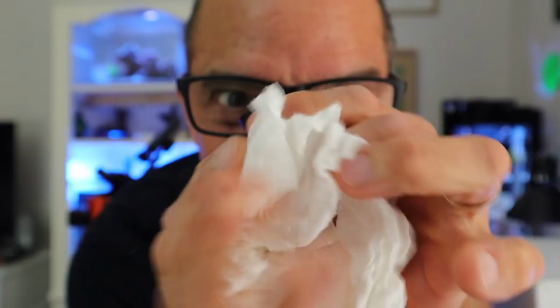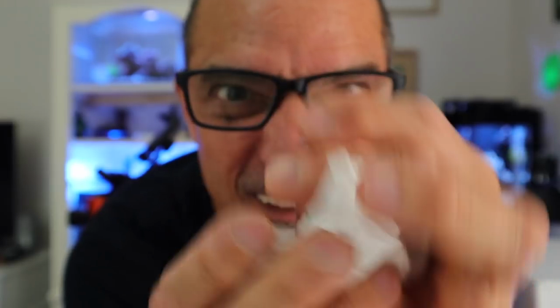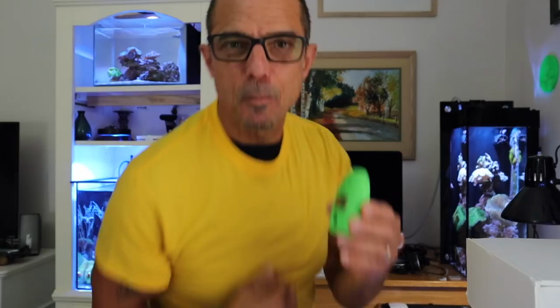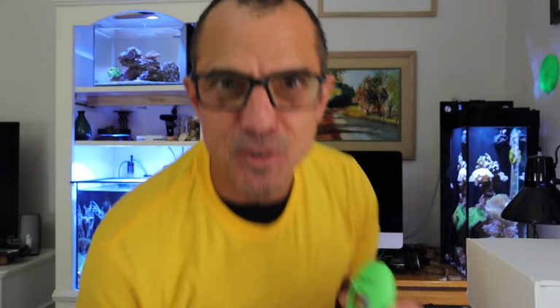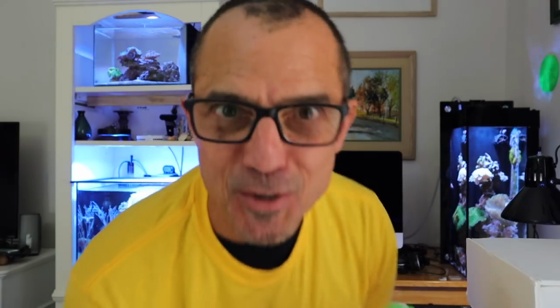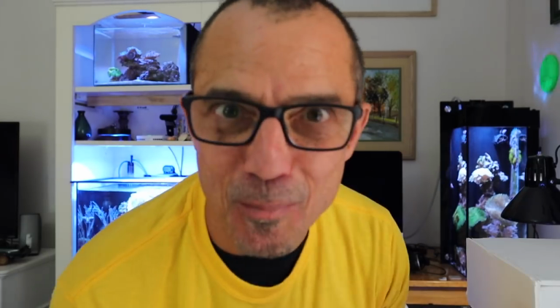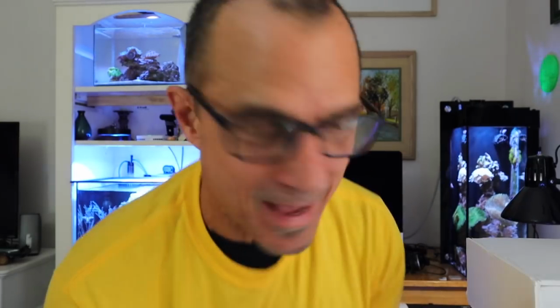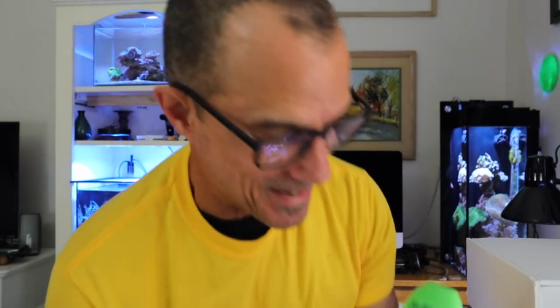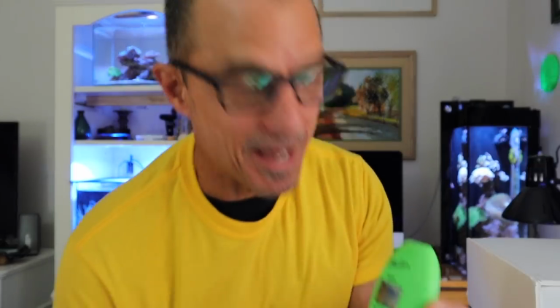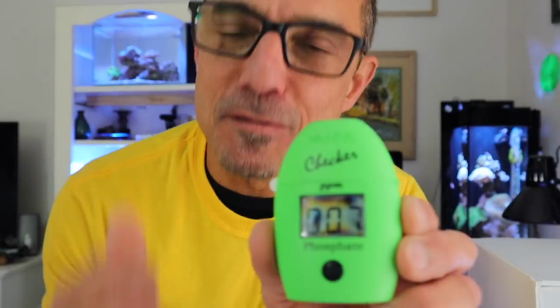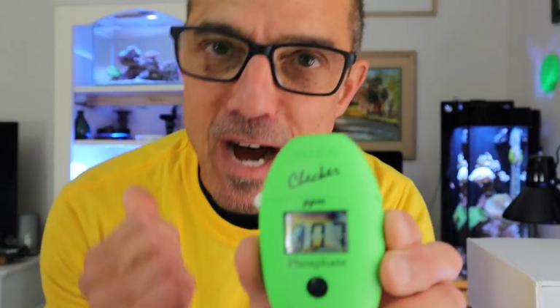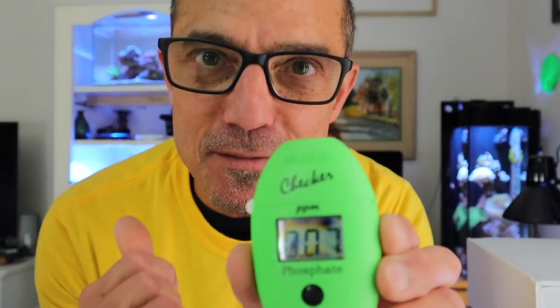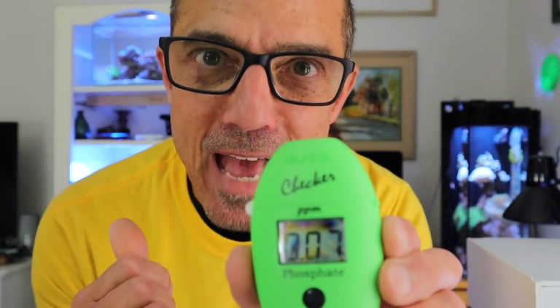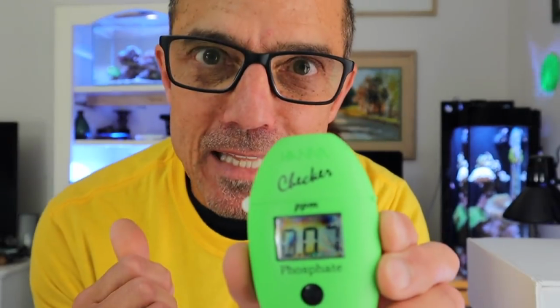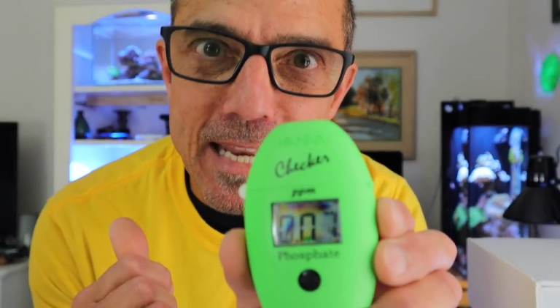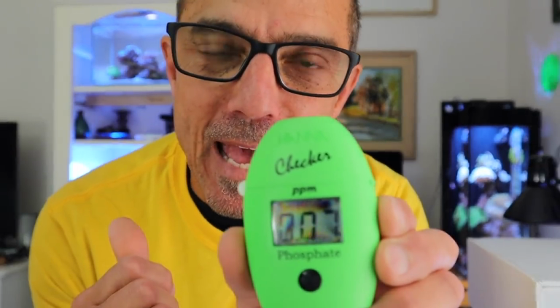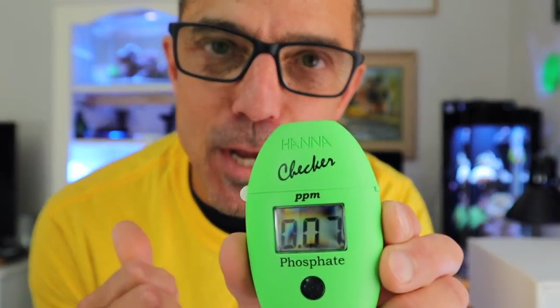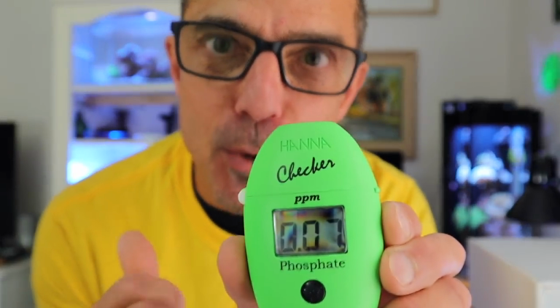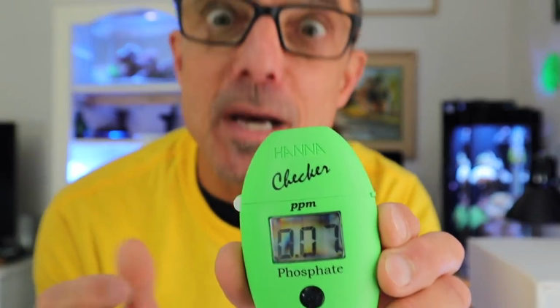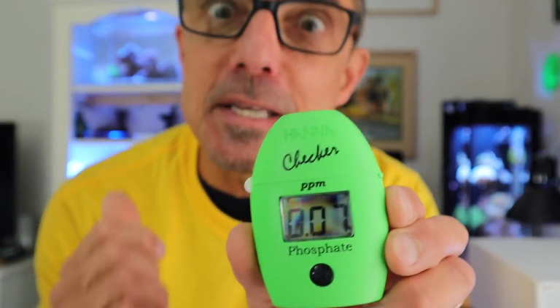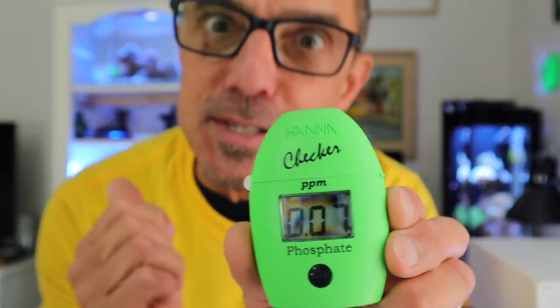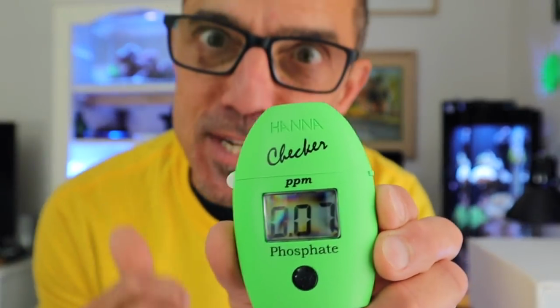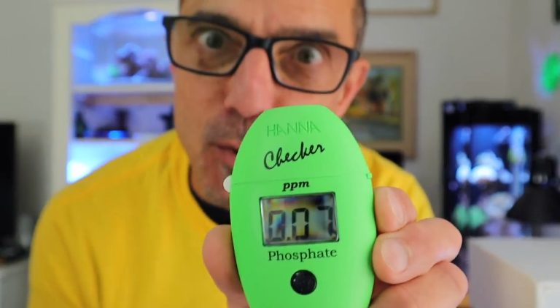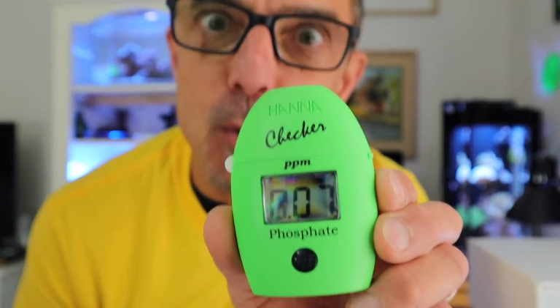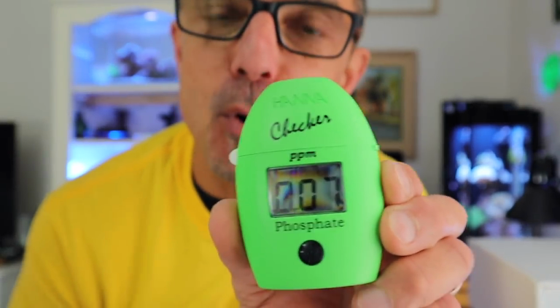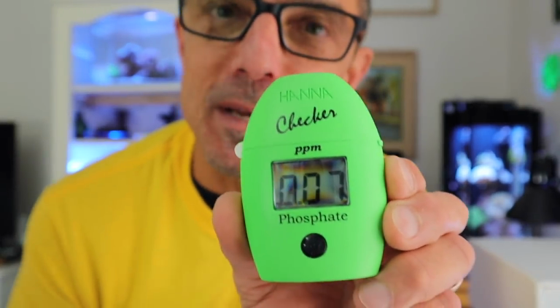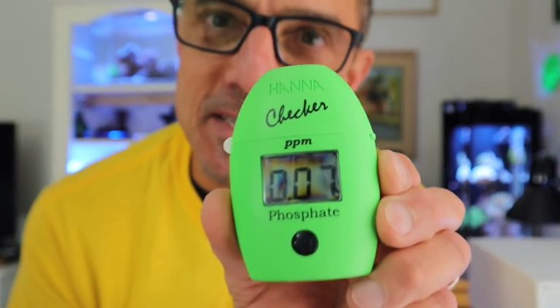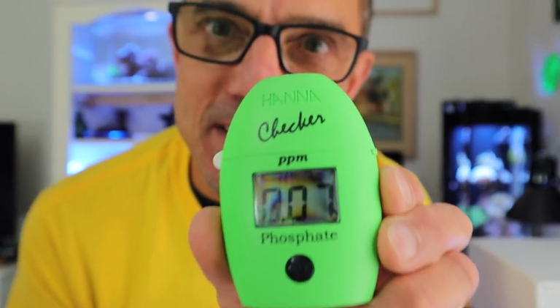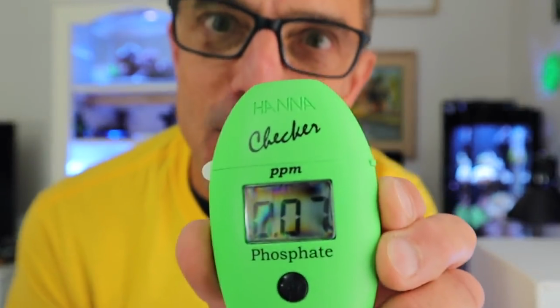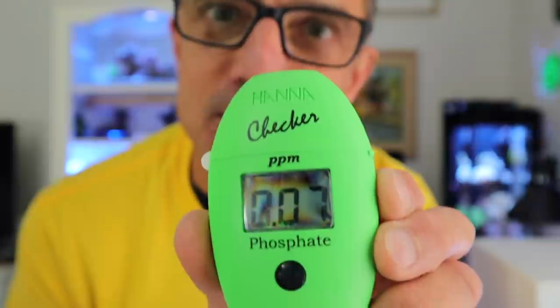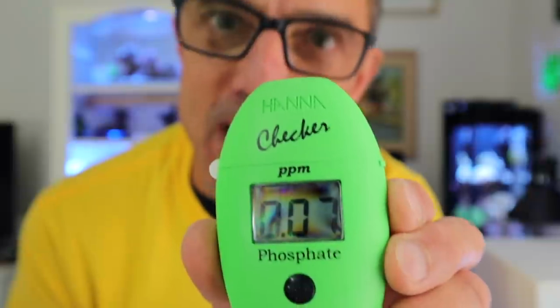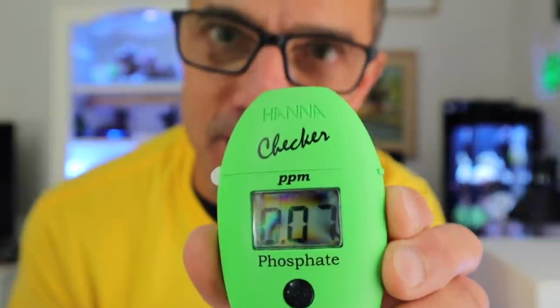Five-gallon nano phosphate result: zero point zero seven.